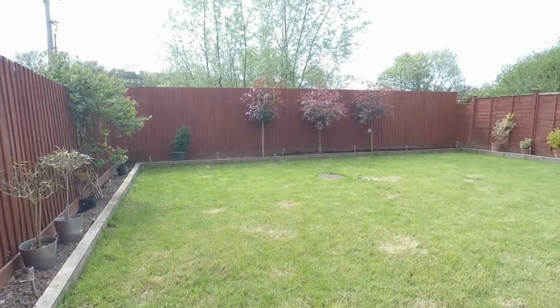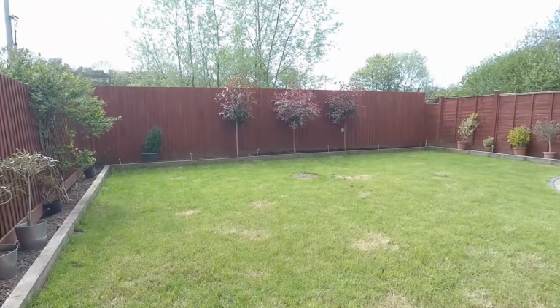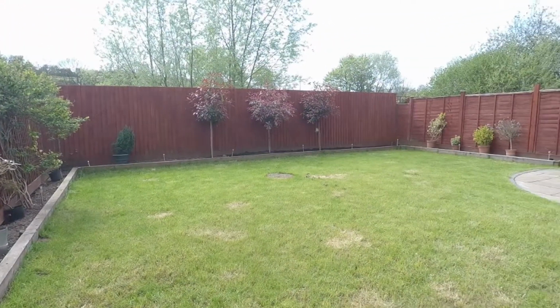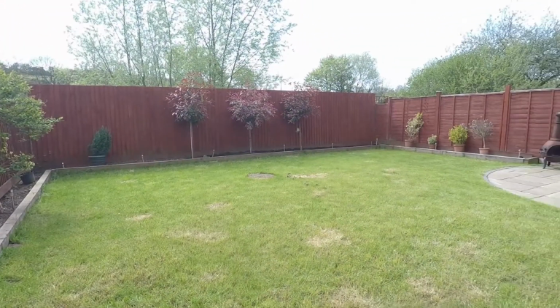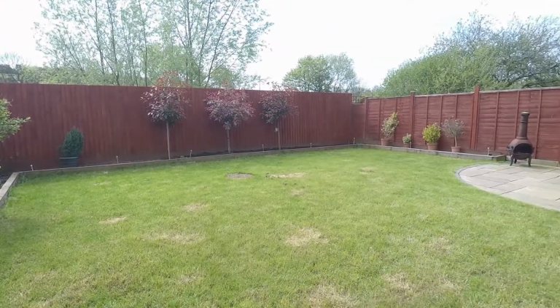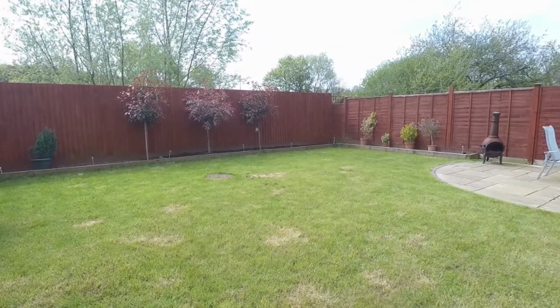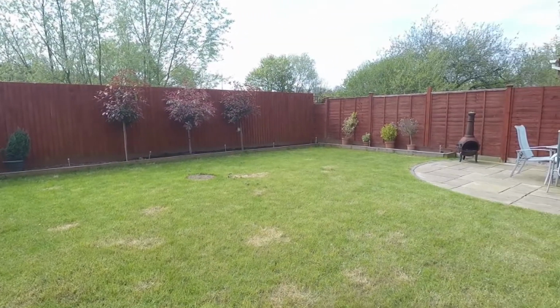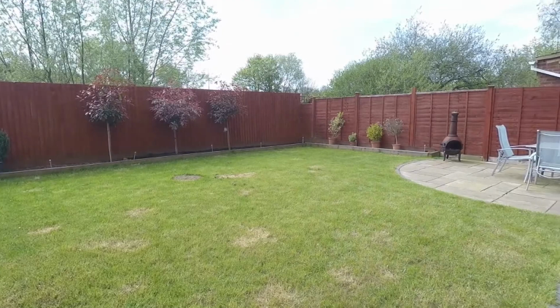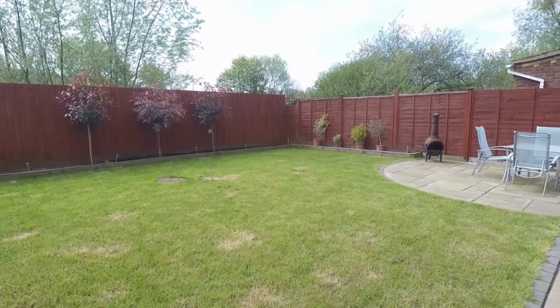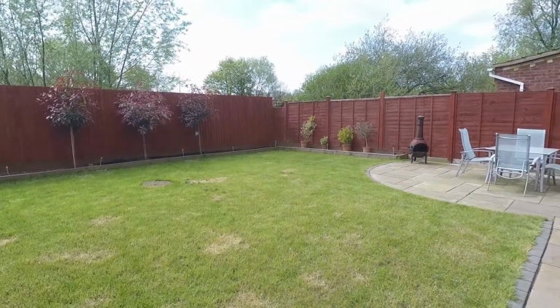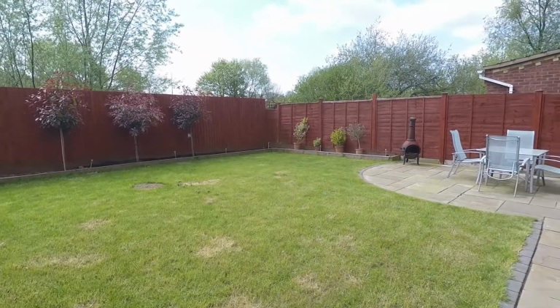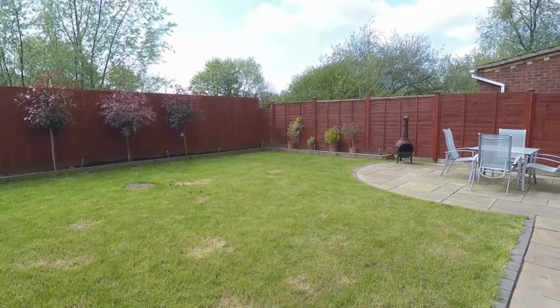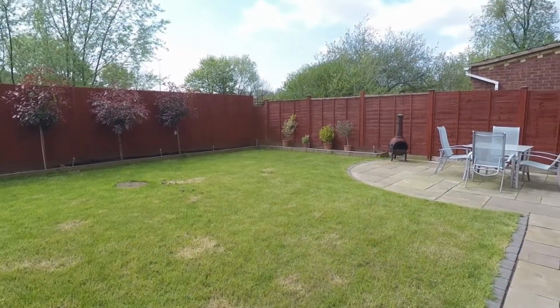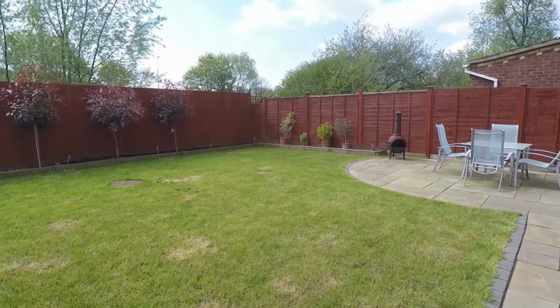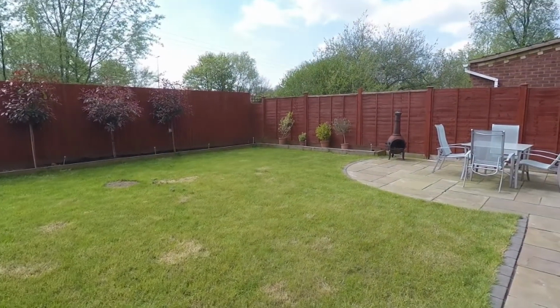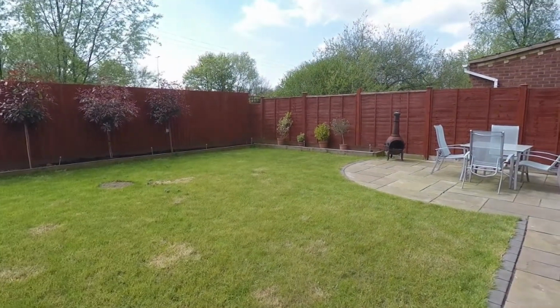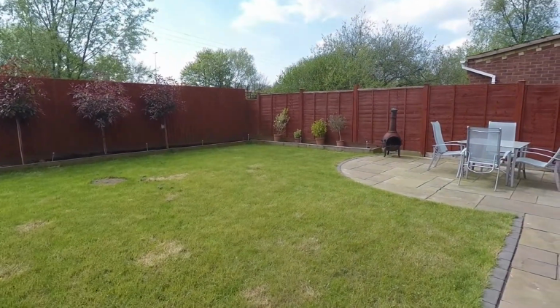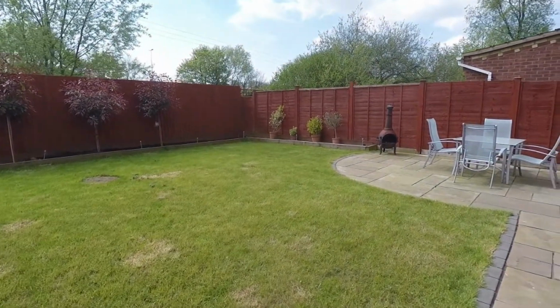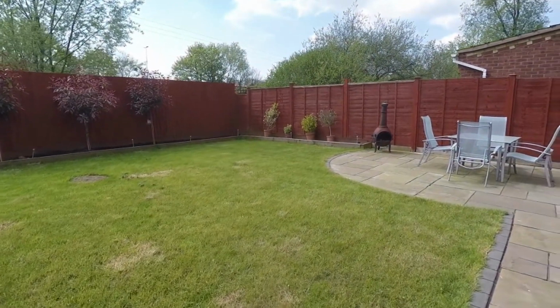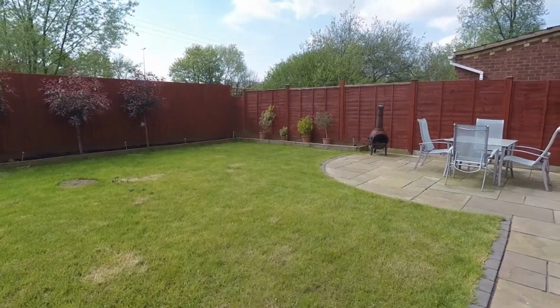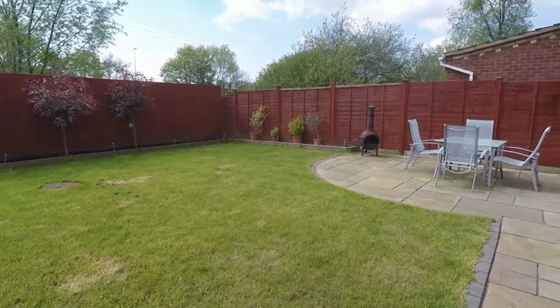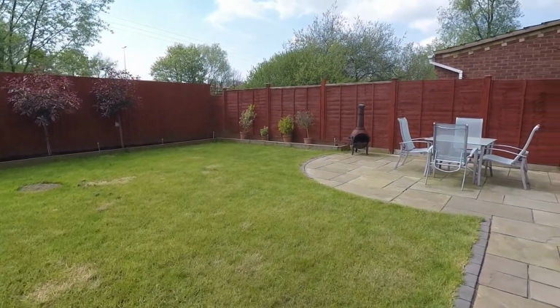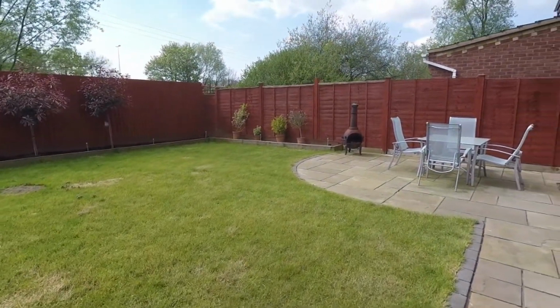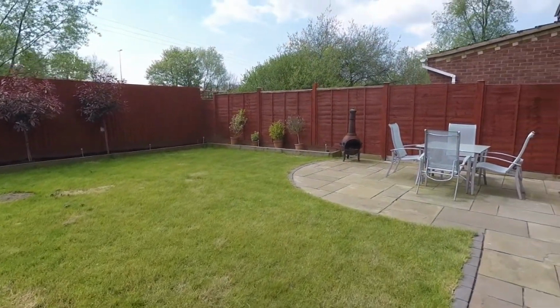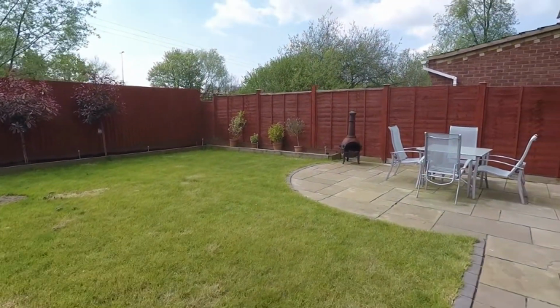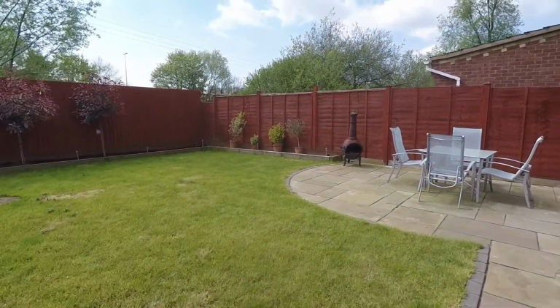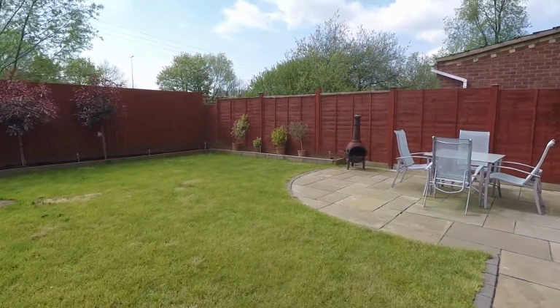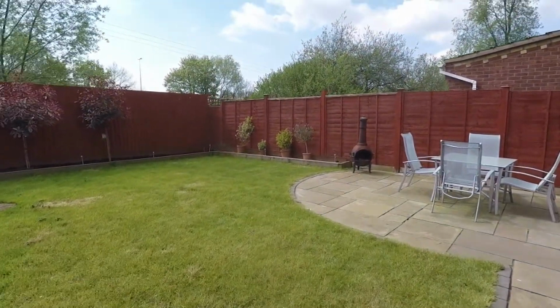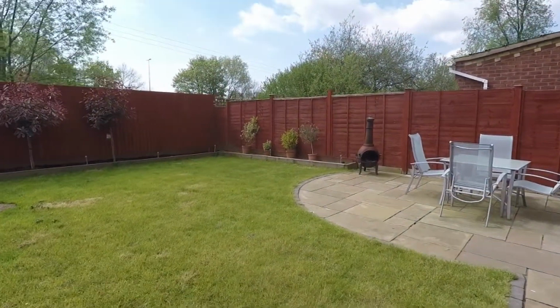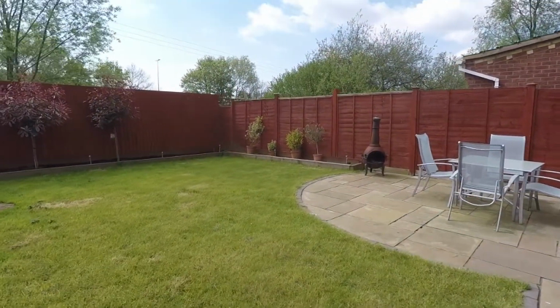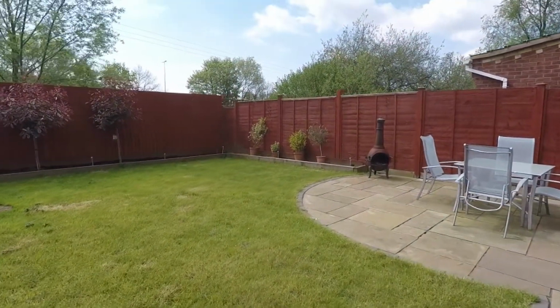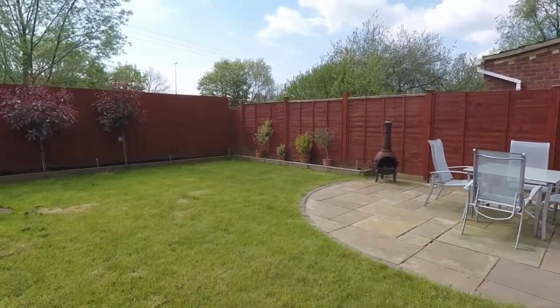It's a lovely sized garden for the entire family to enjoy.